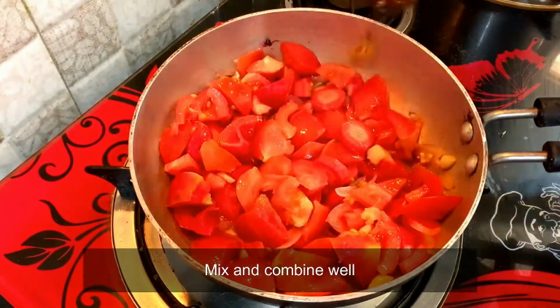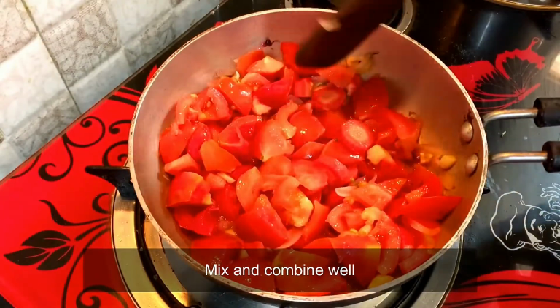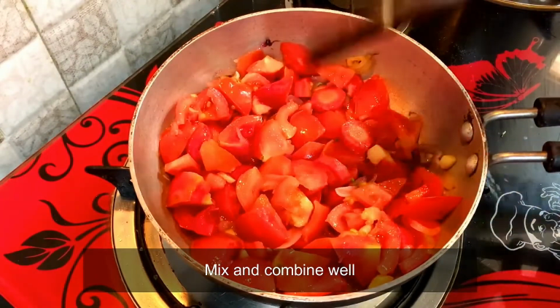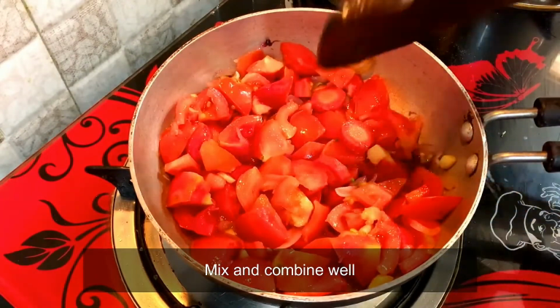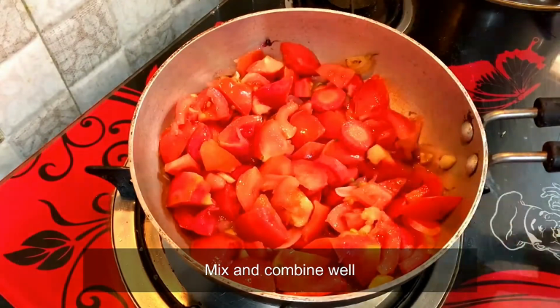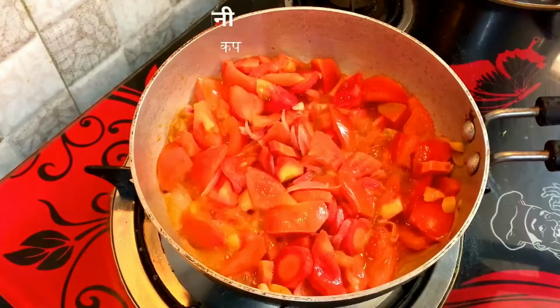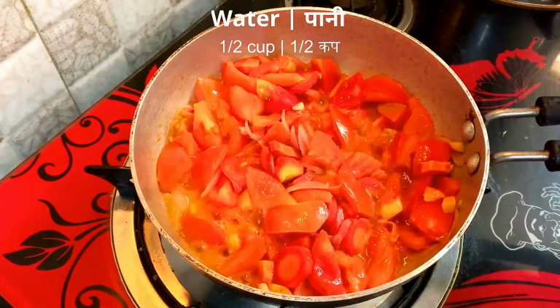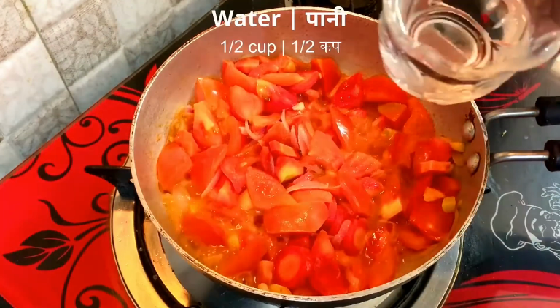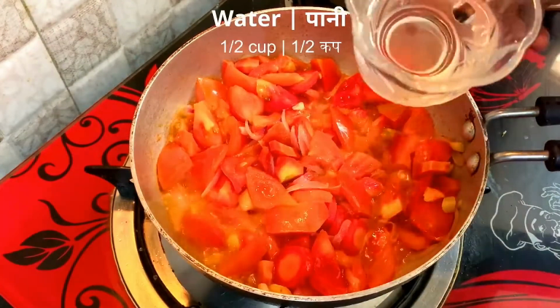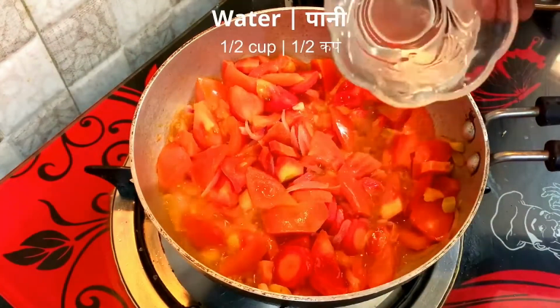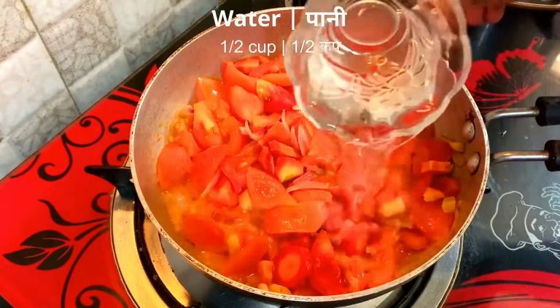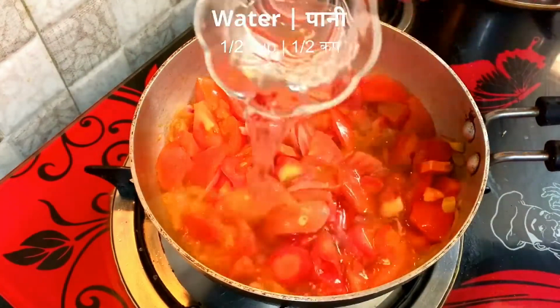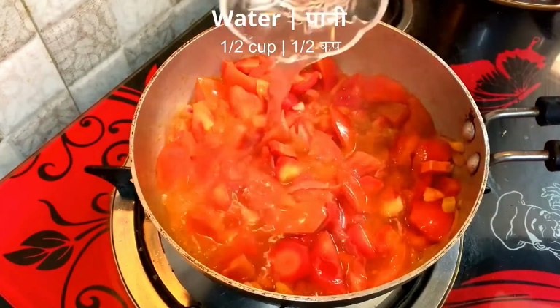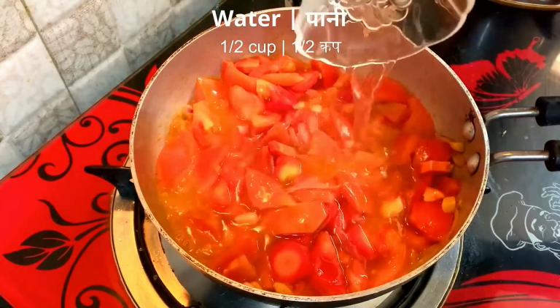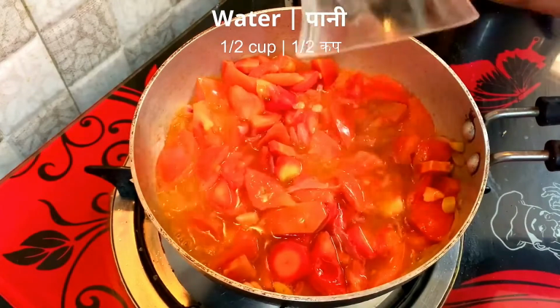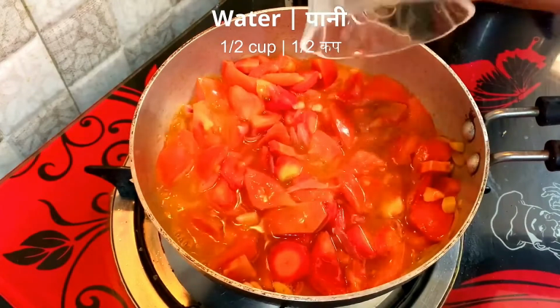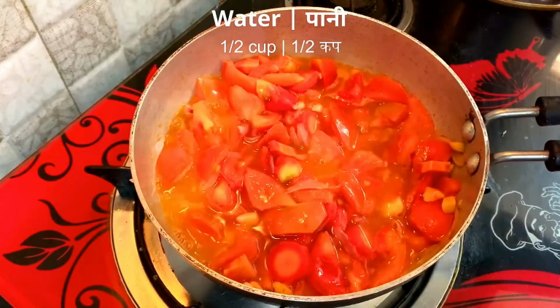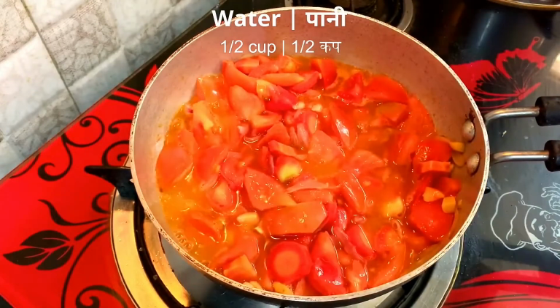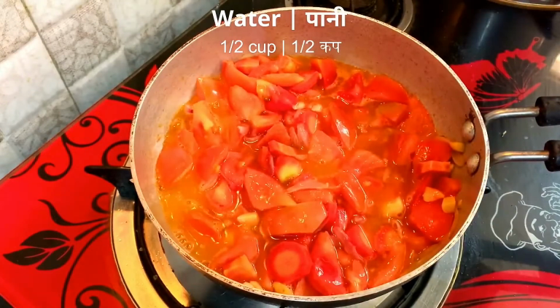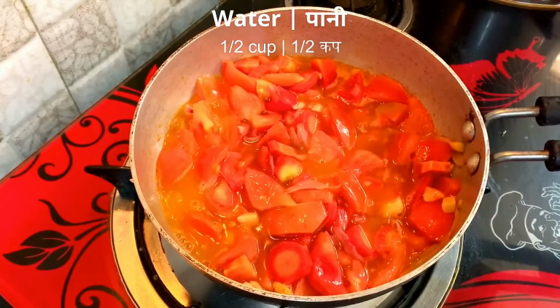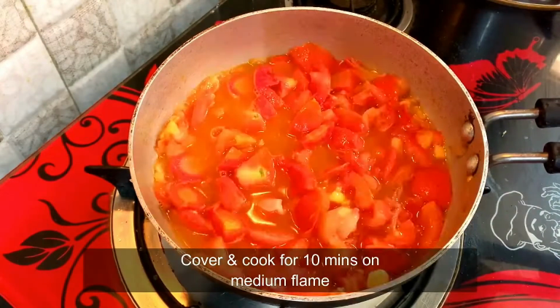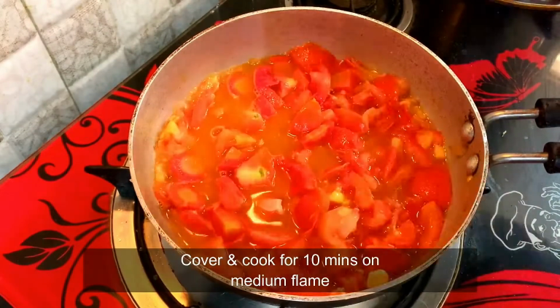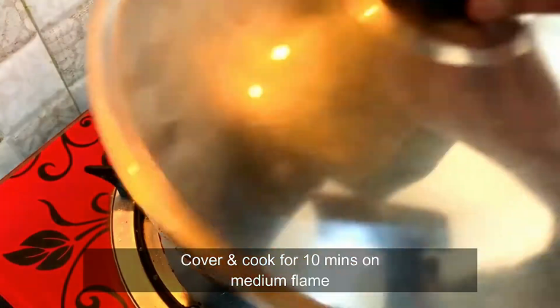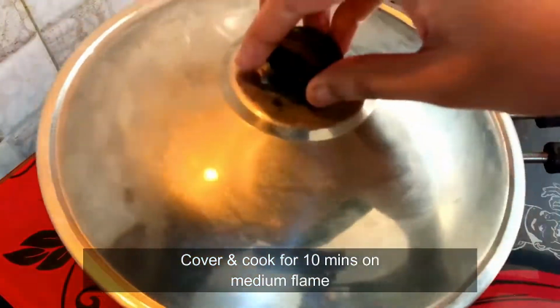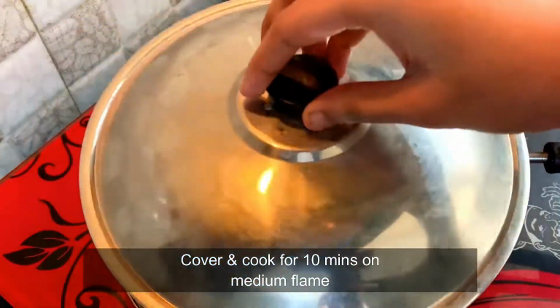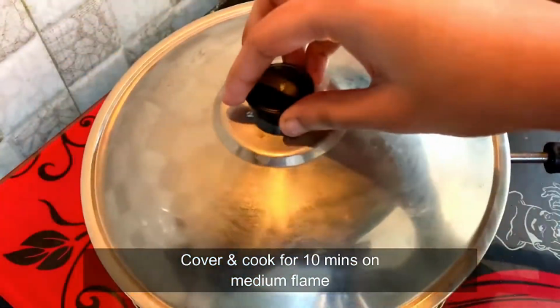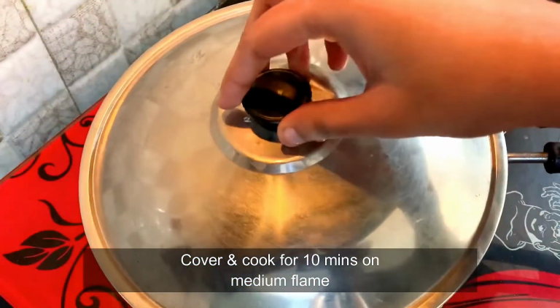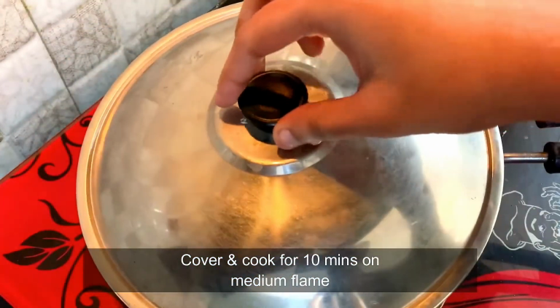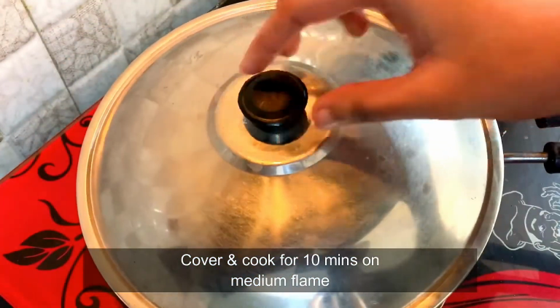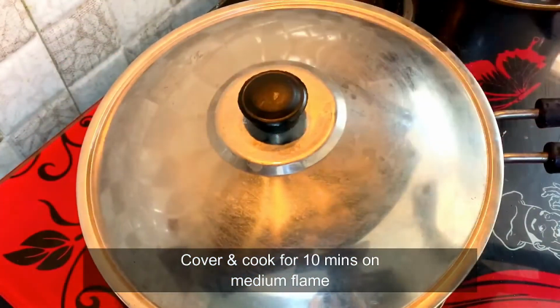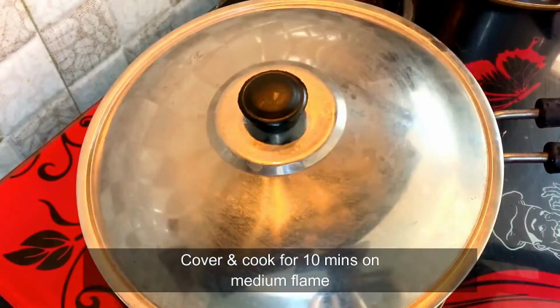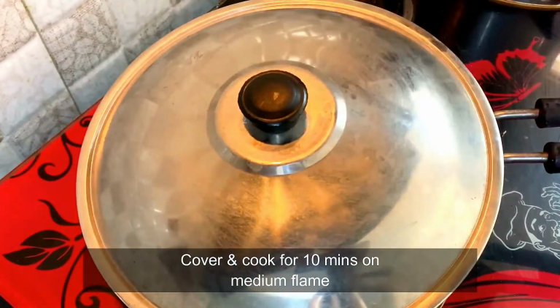We will add half-cup of water and cover them for 10 minutes on medium flame.